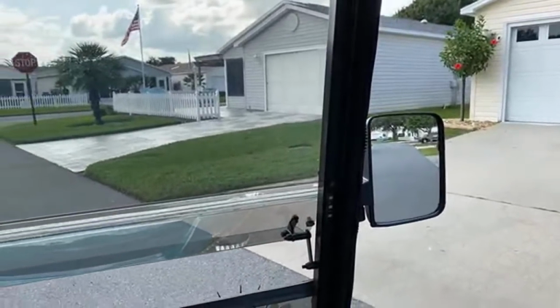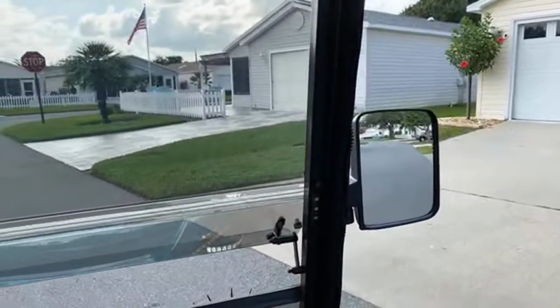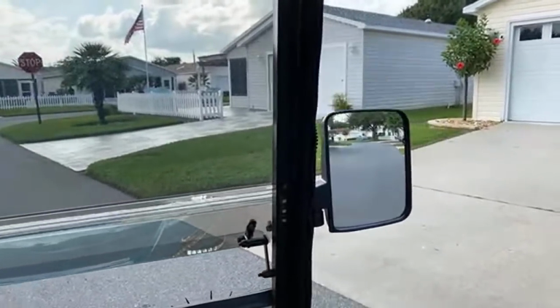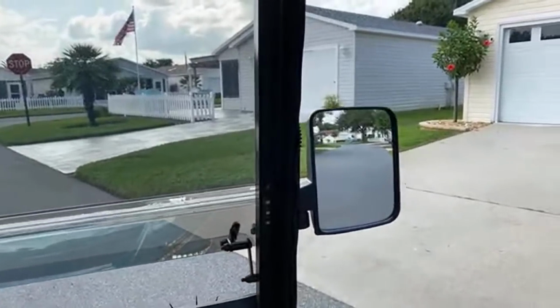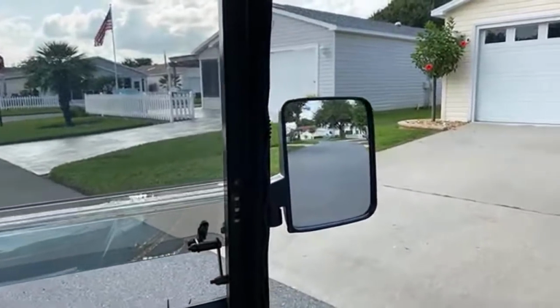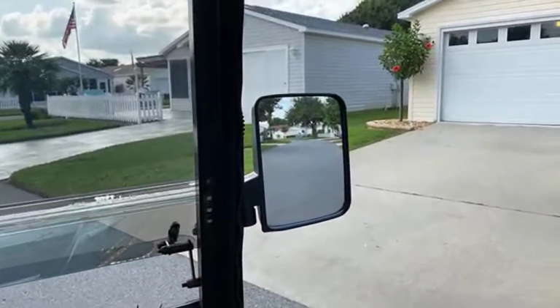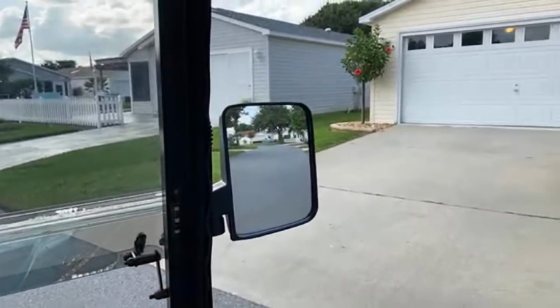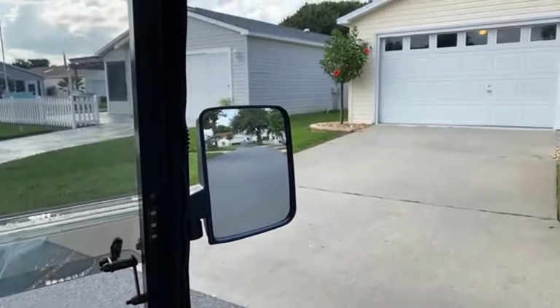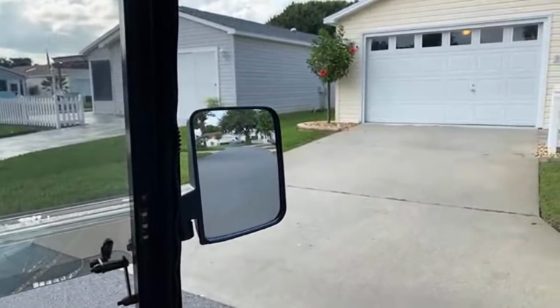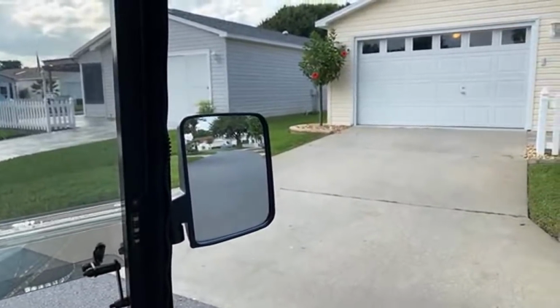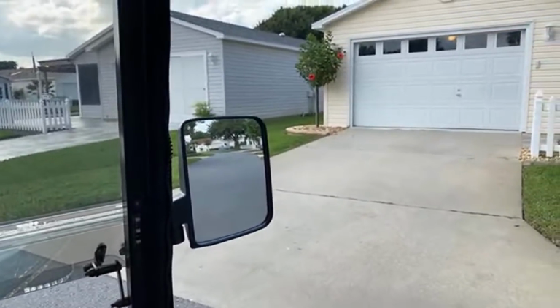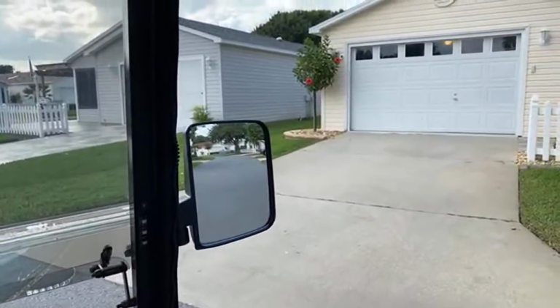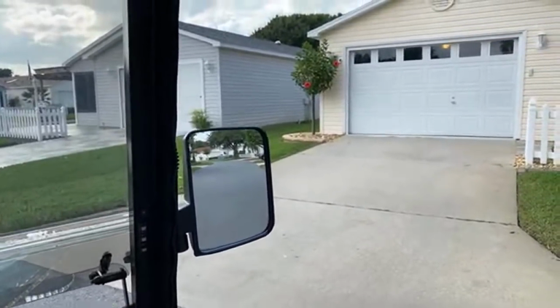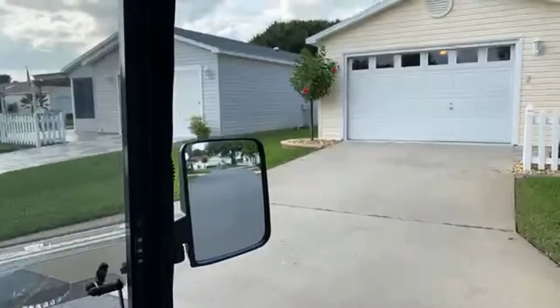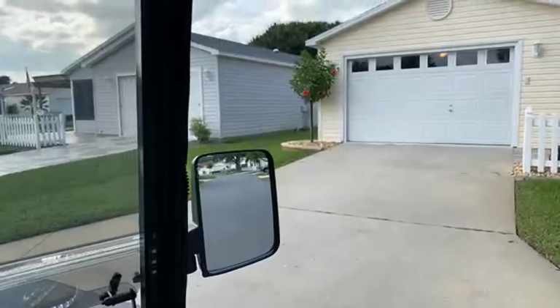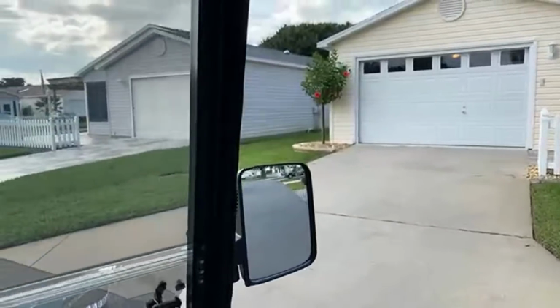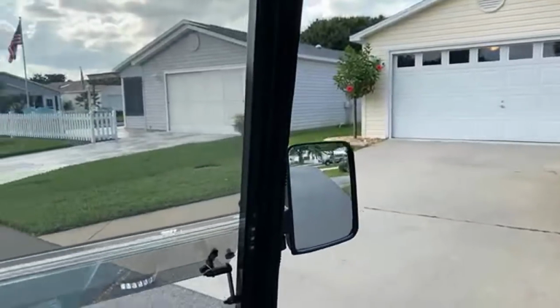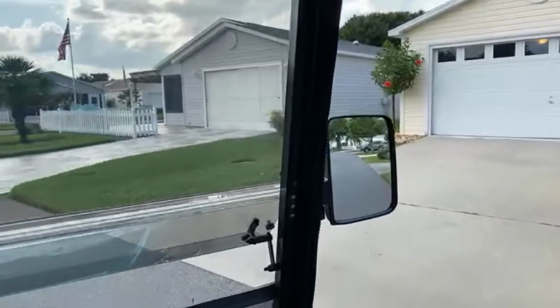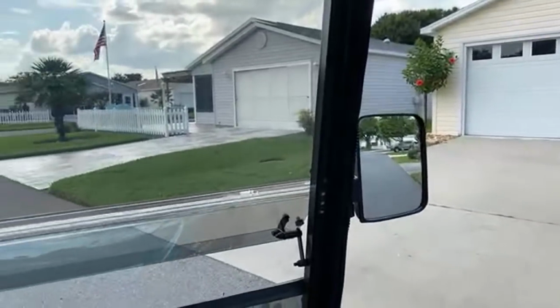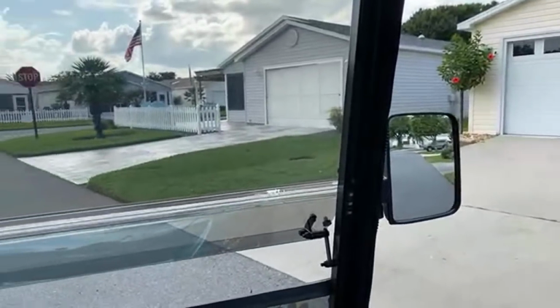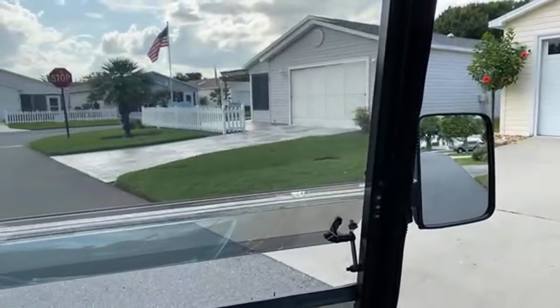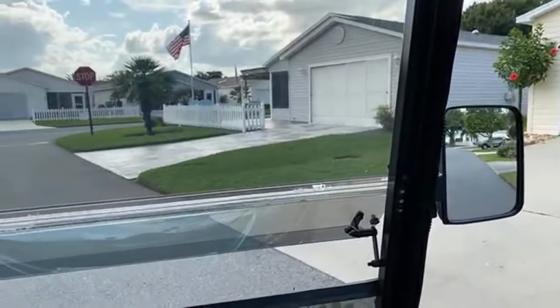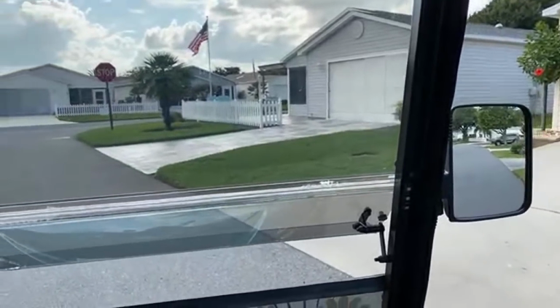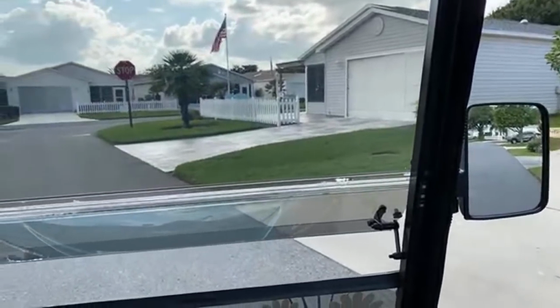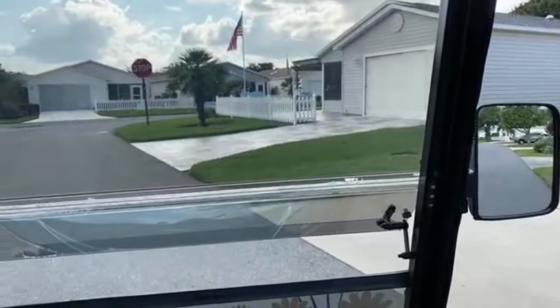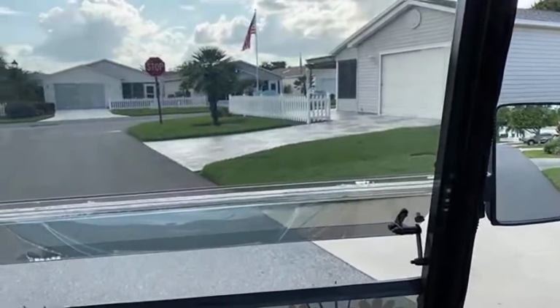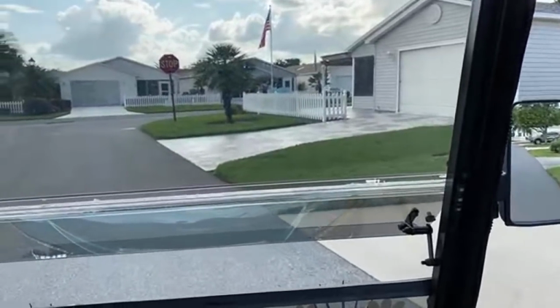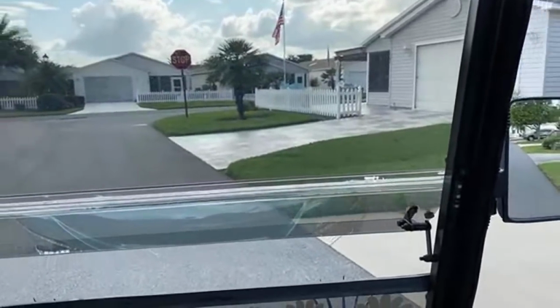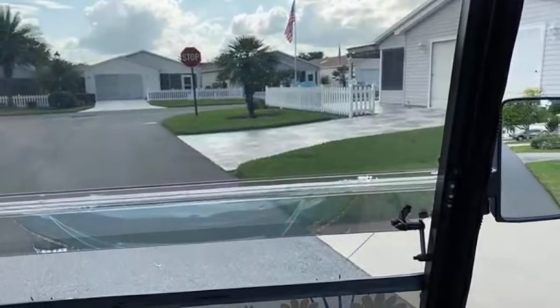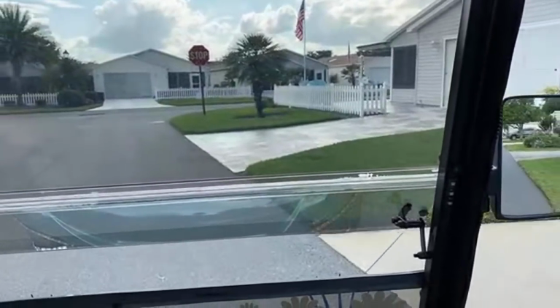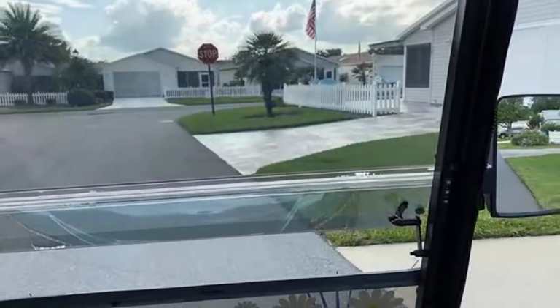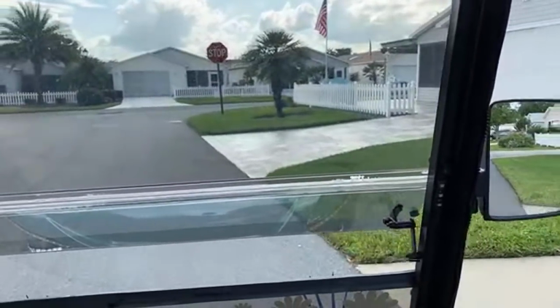It was raining earlier so there is some water, and the windows aren't so clean. I want to get the driveway painted but it's been rainy here.